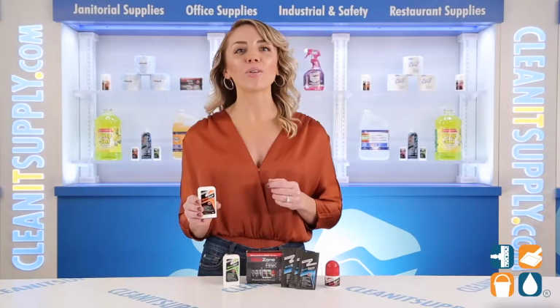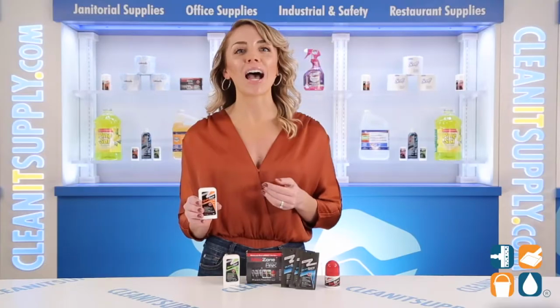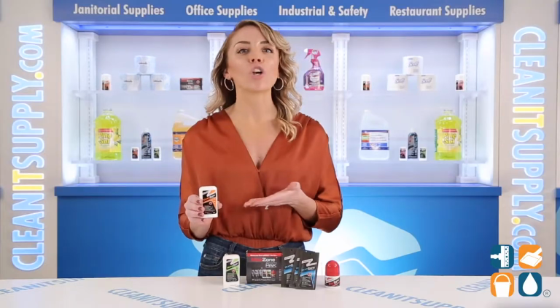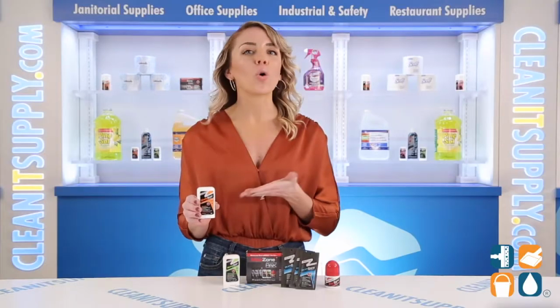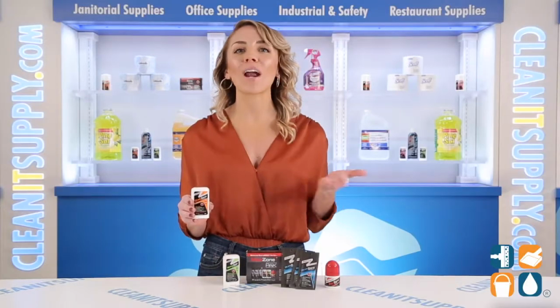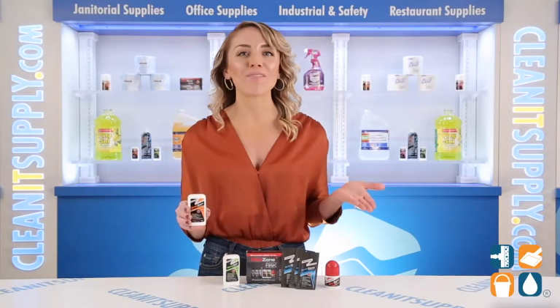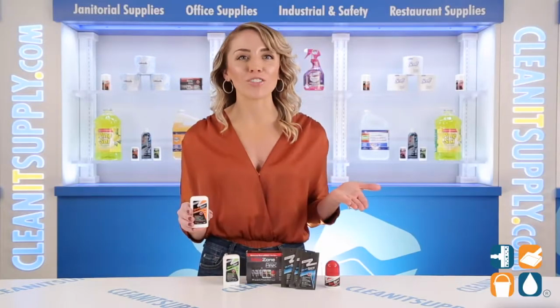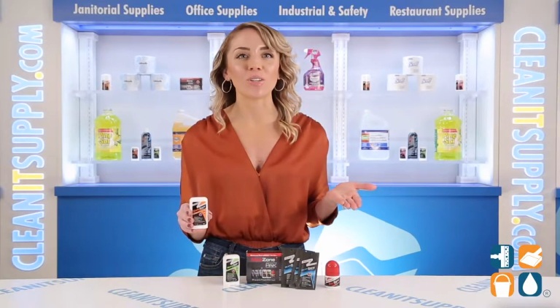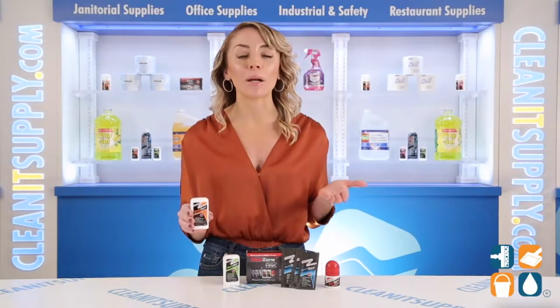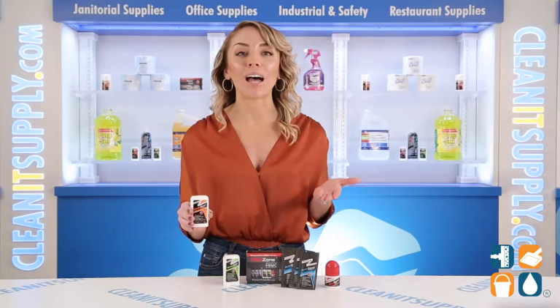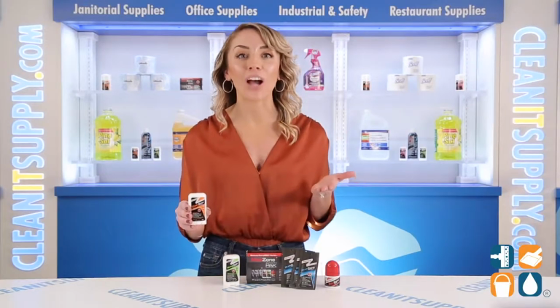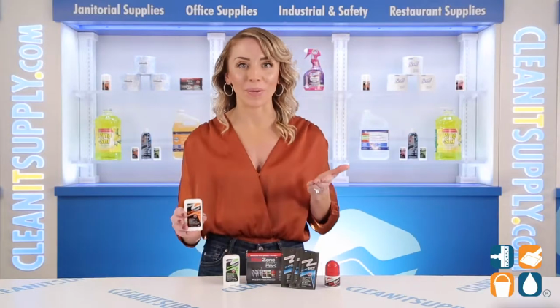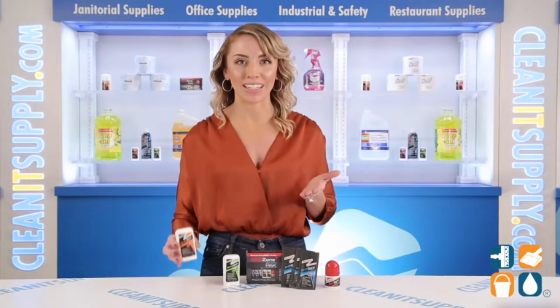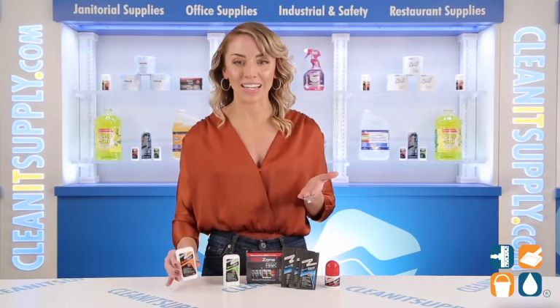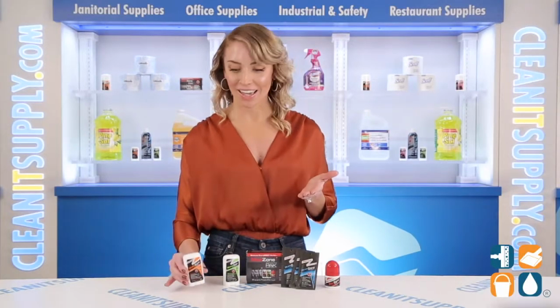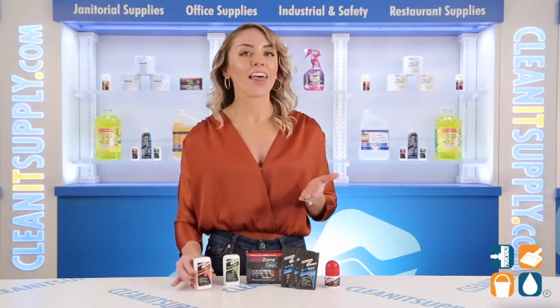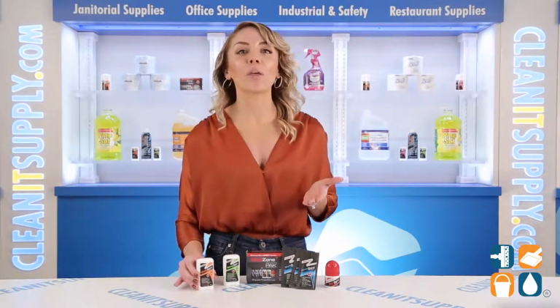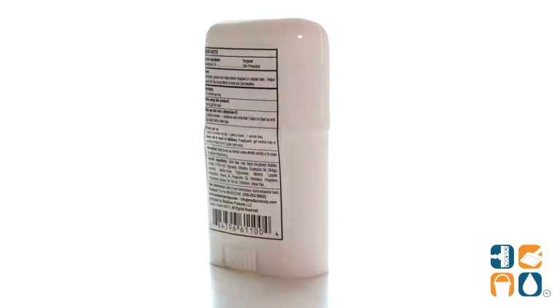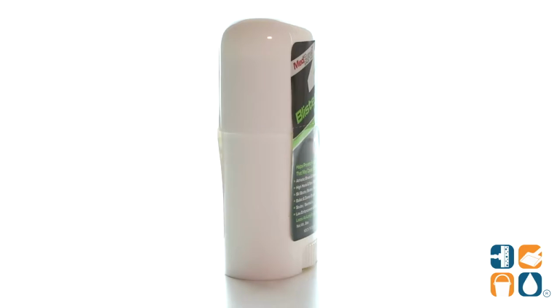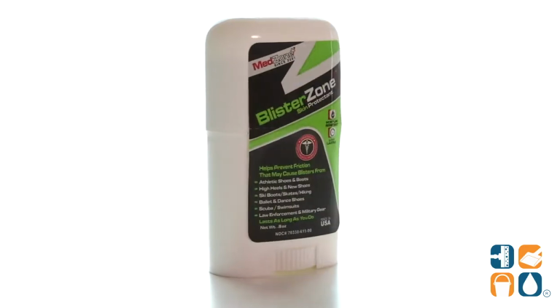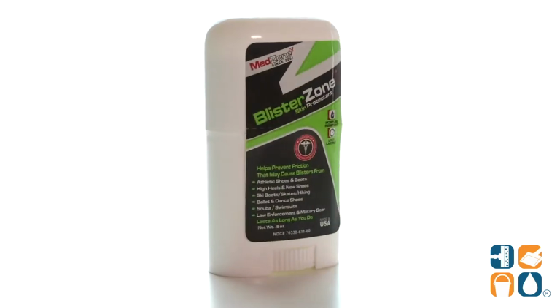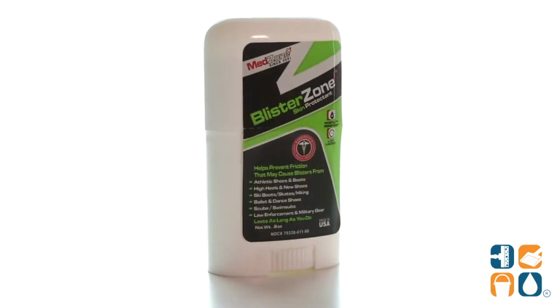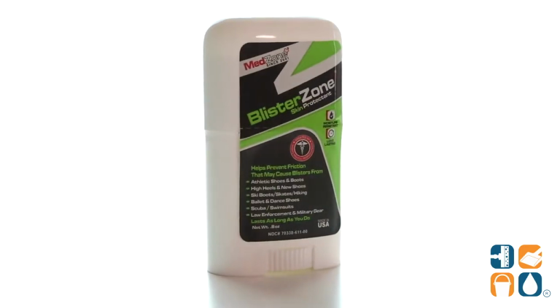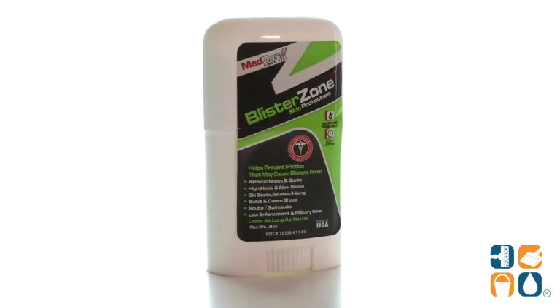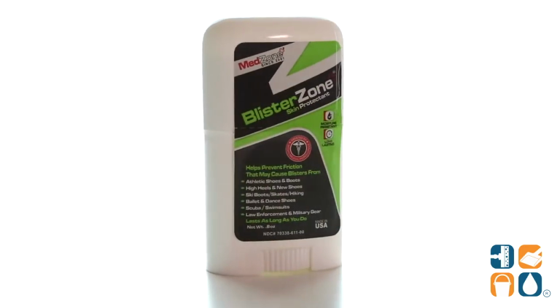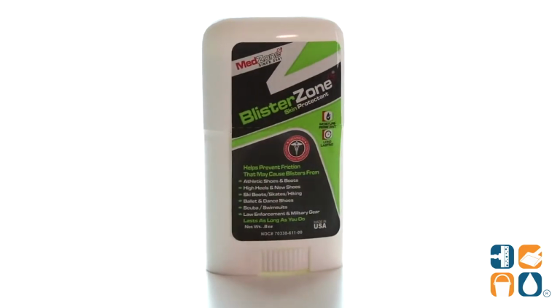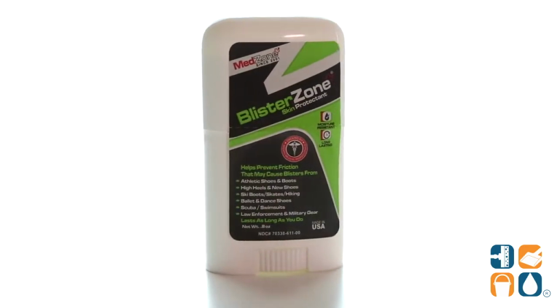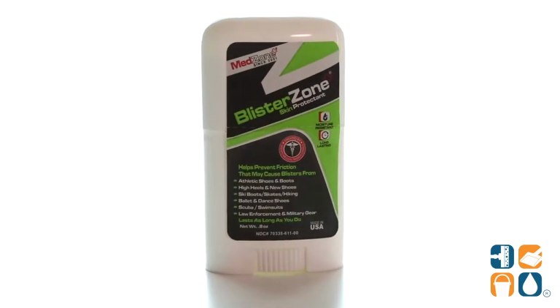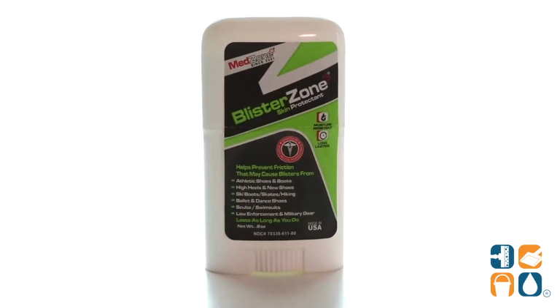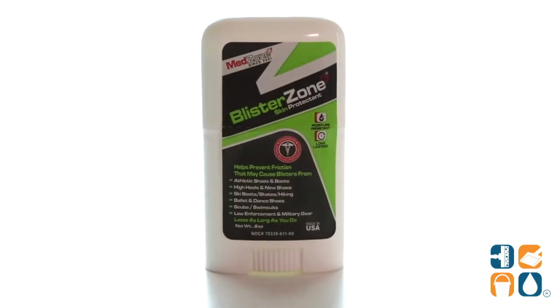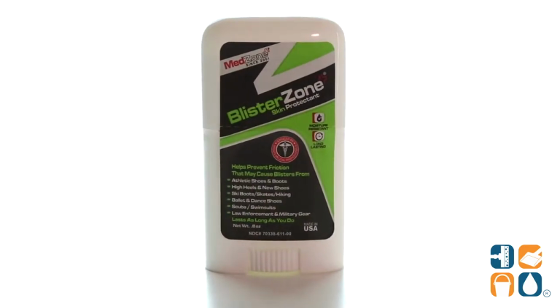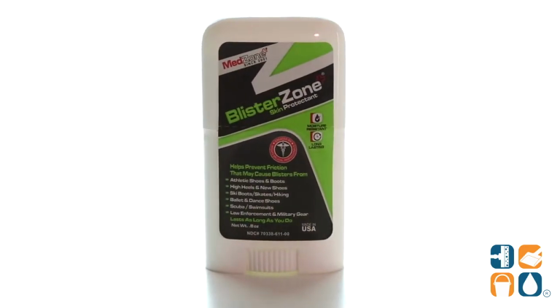Simply apply in problem areas along your sports bra, inner thighs, or wherever else you need it applied topically. The Blister Zone is an anti-blister stick that is ideal for wearers of all types of footwear.